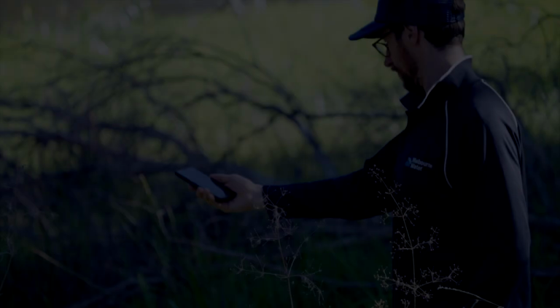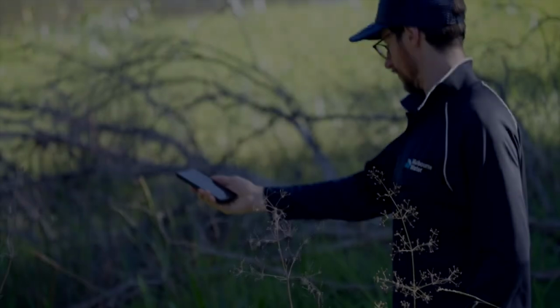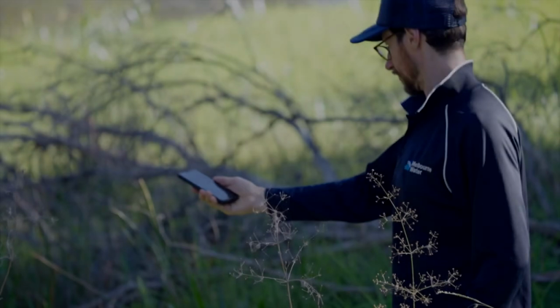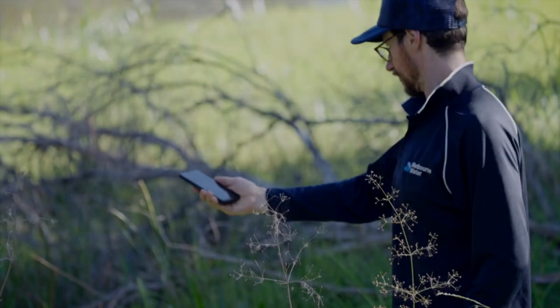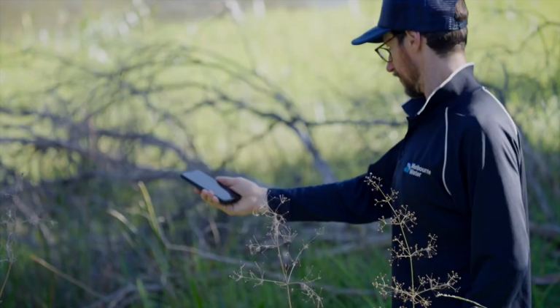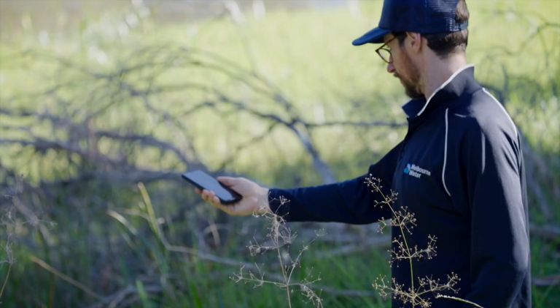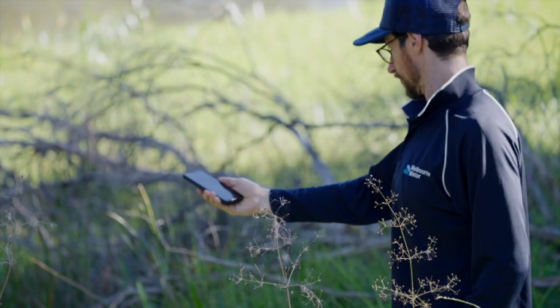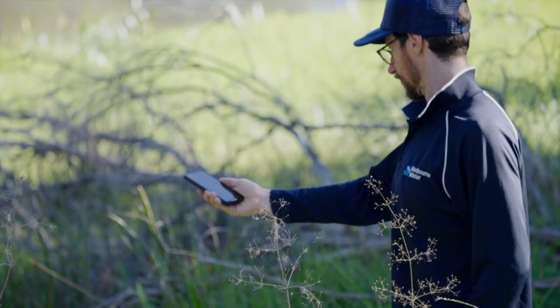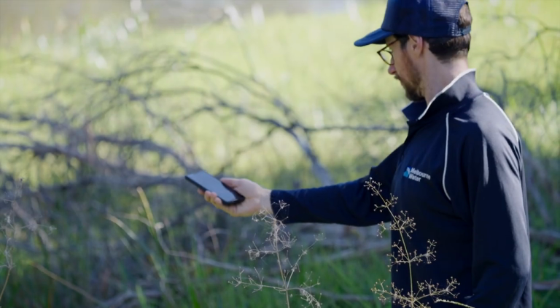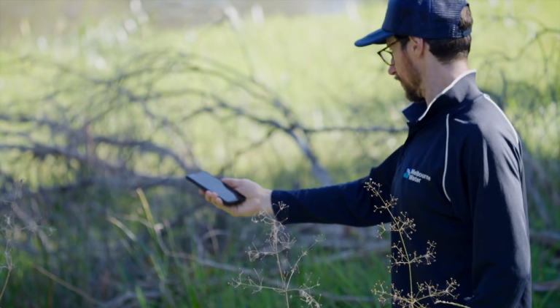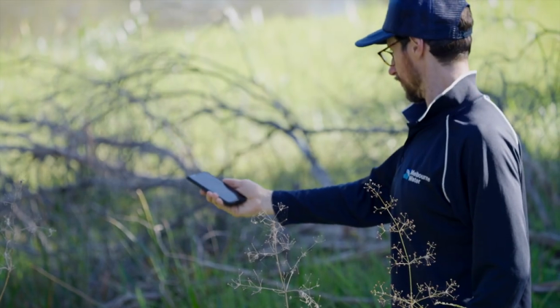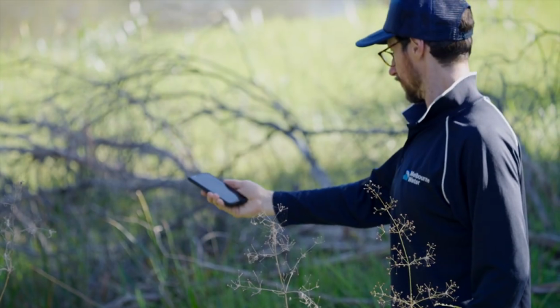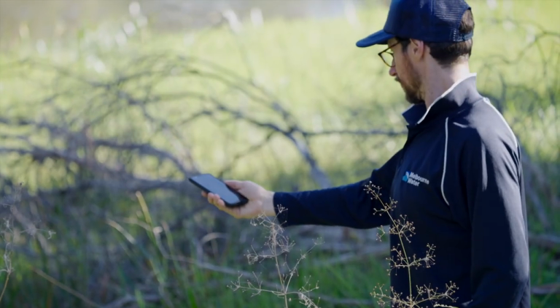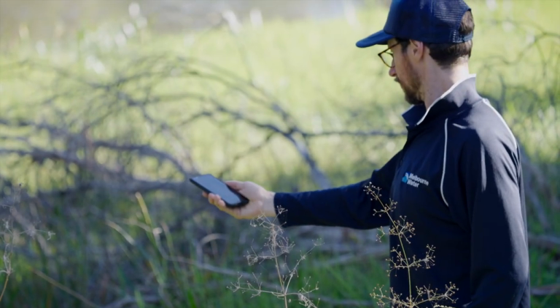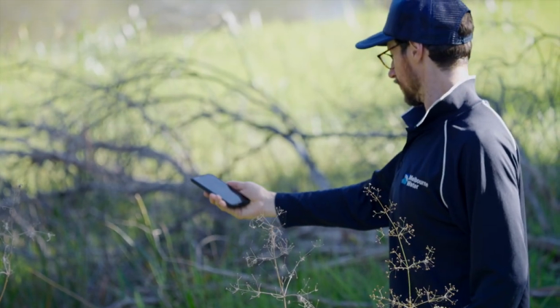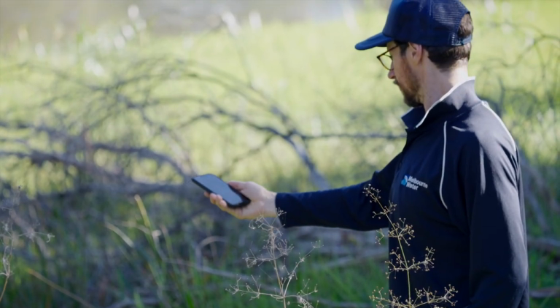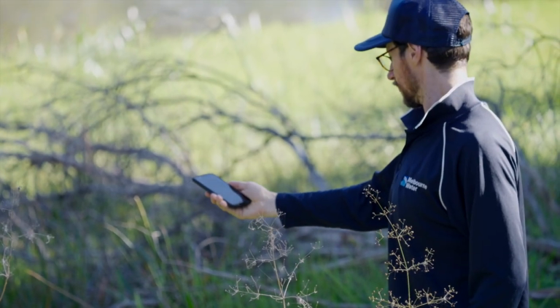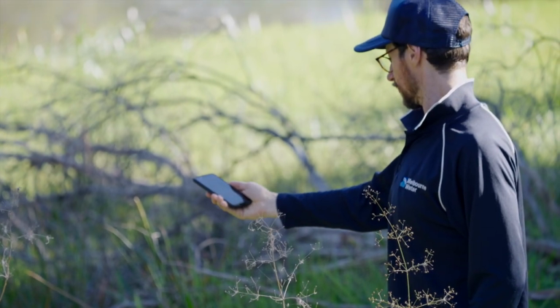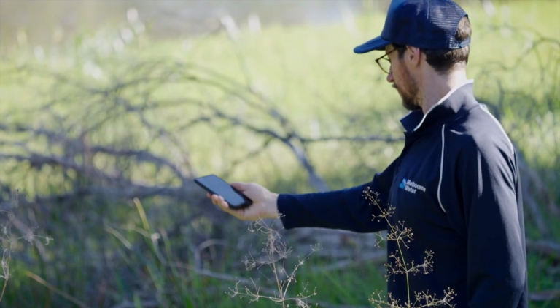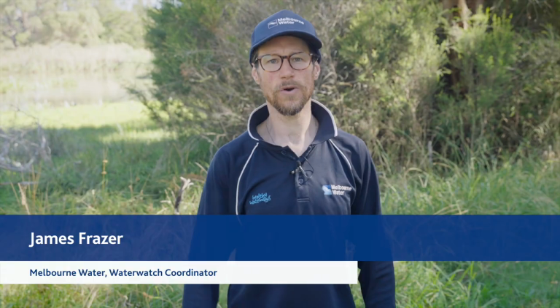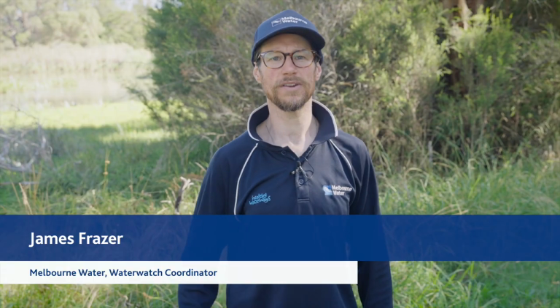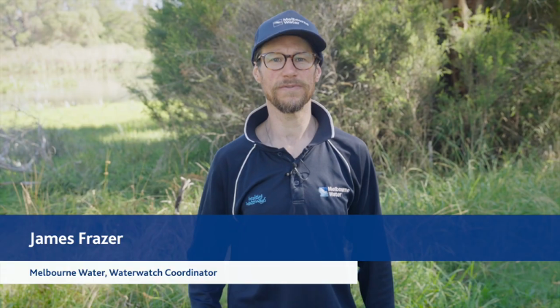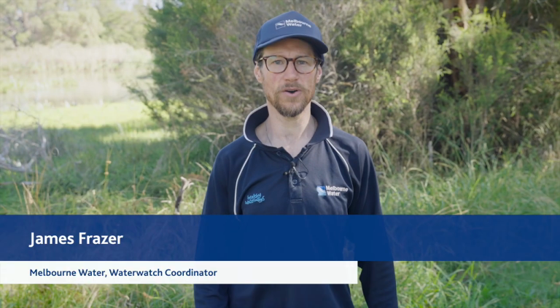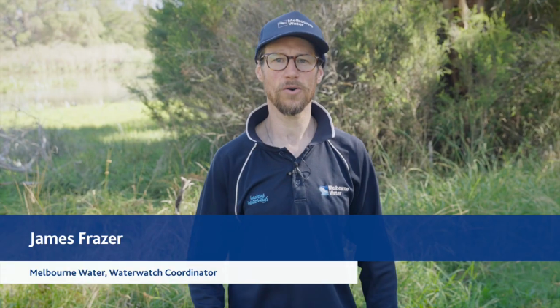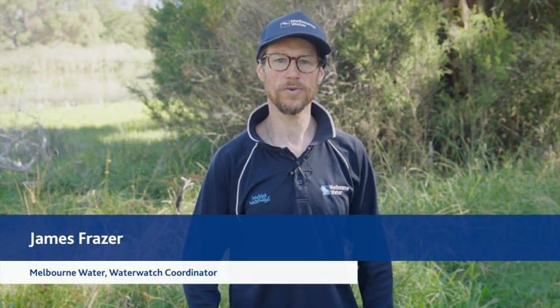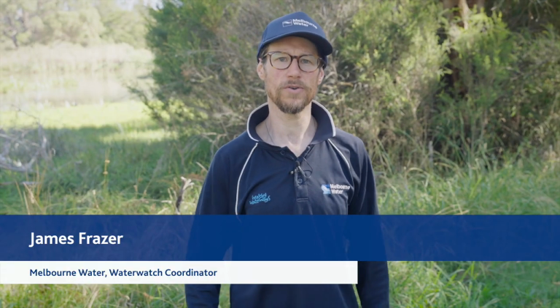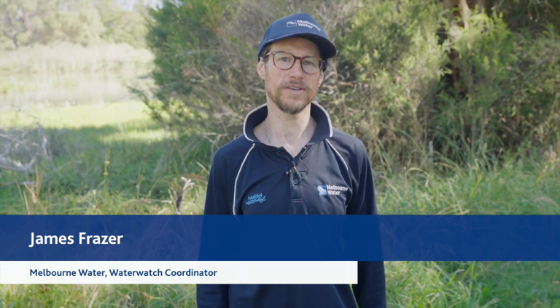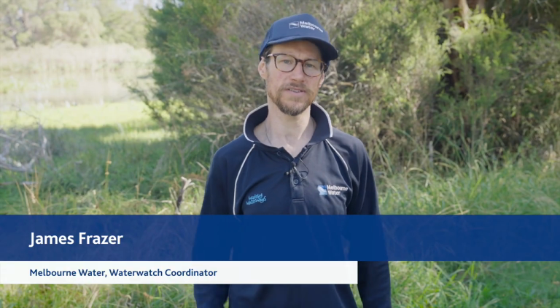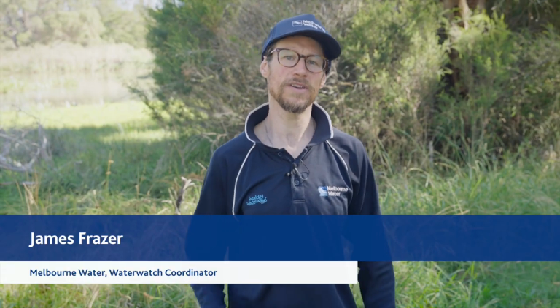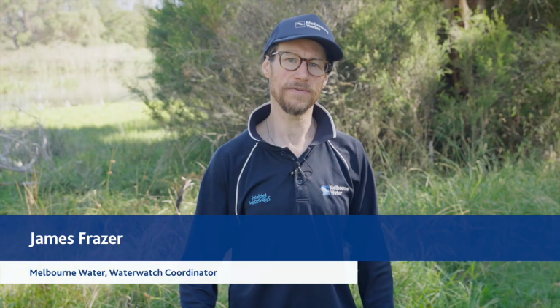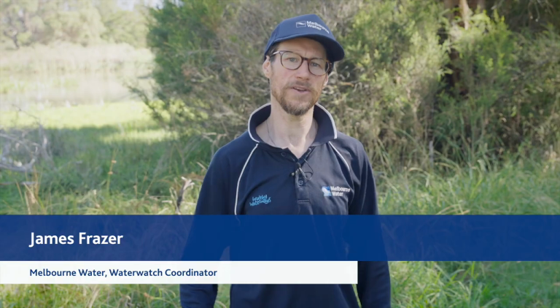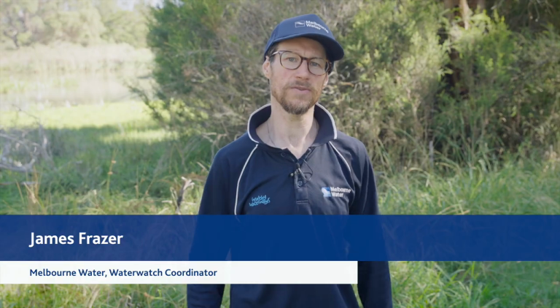In this video, we'll discuss some key tips for collecting good quality frog call recordings in the field.